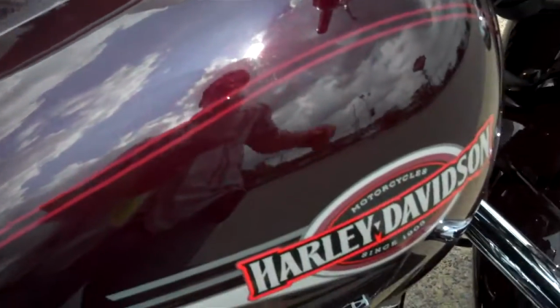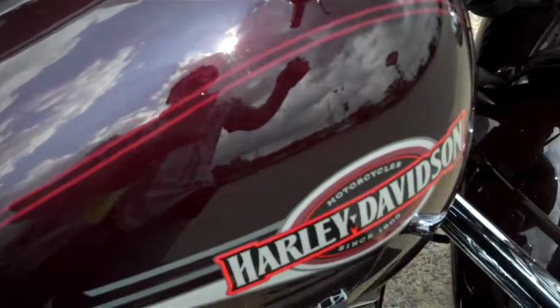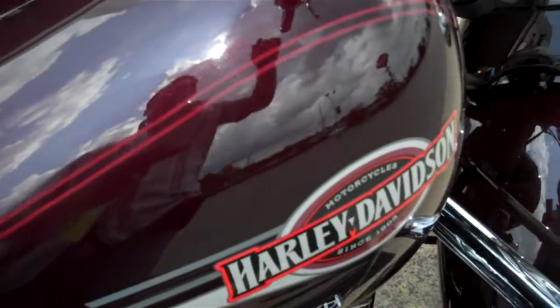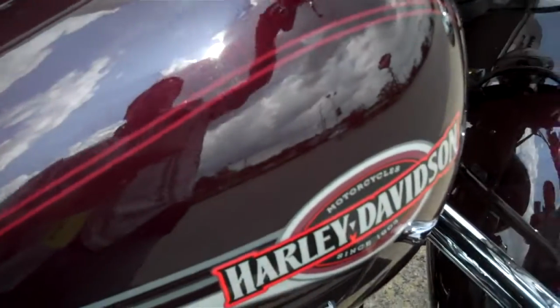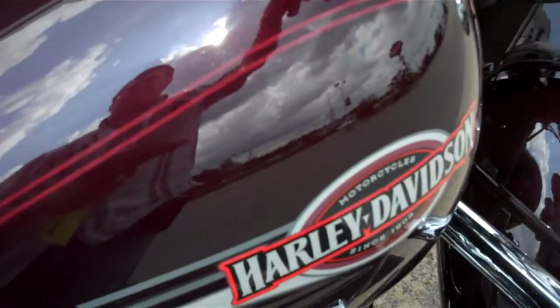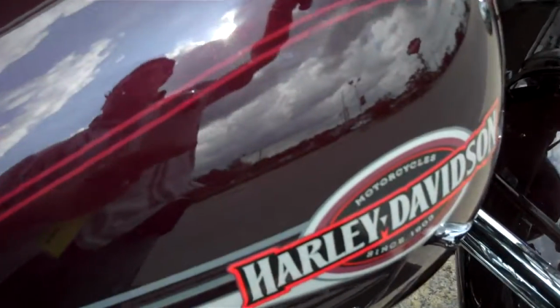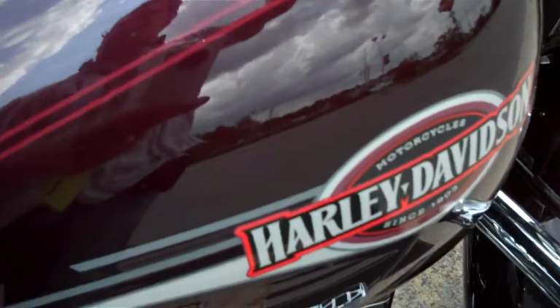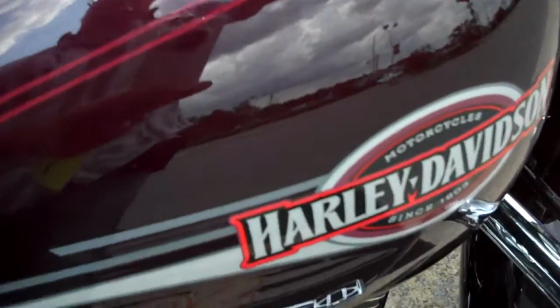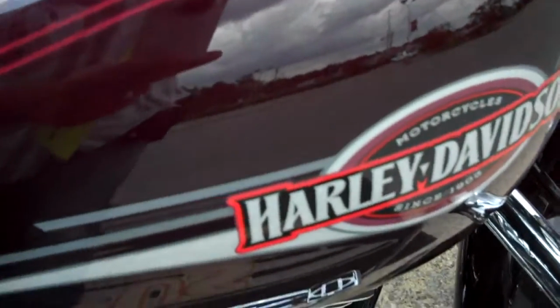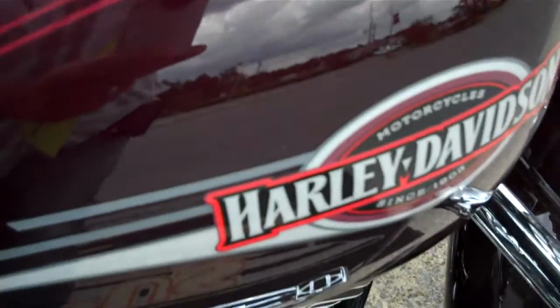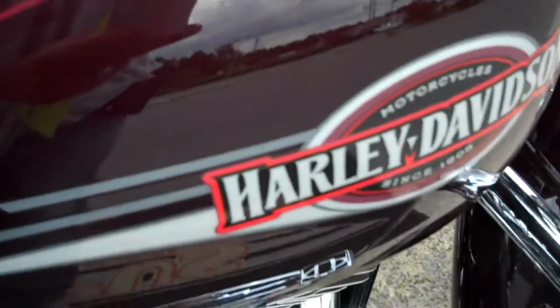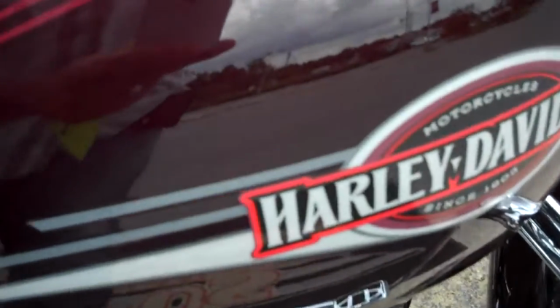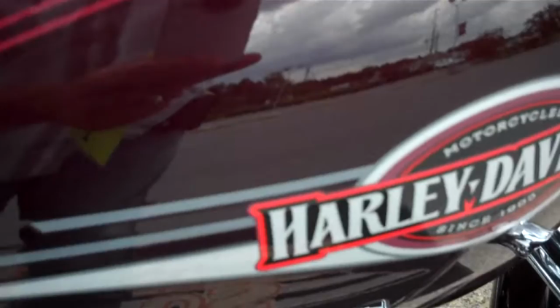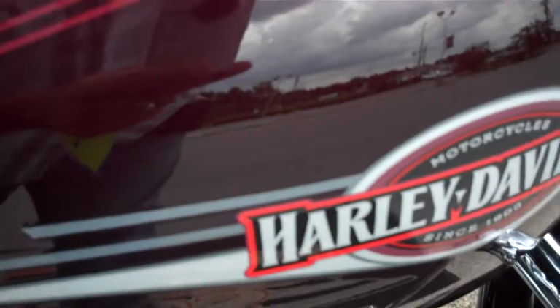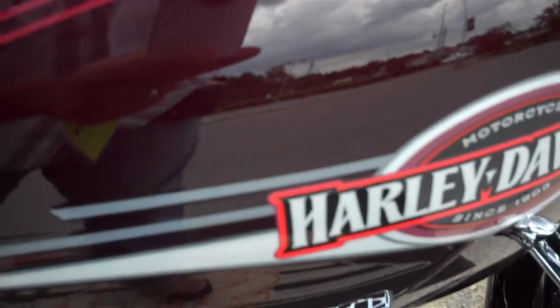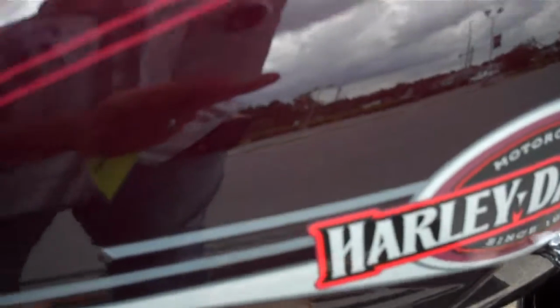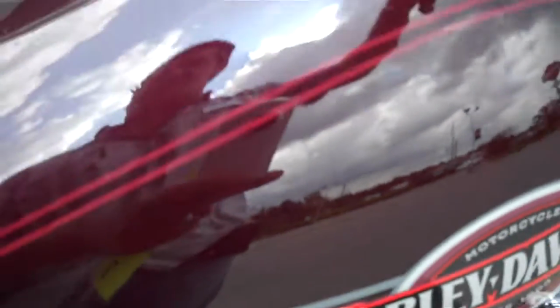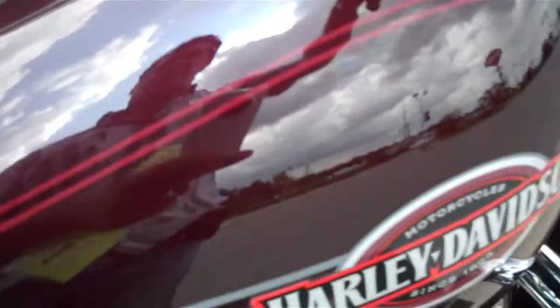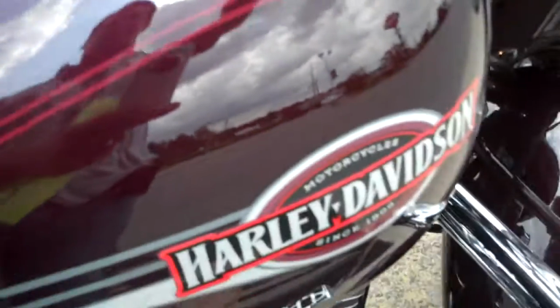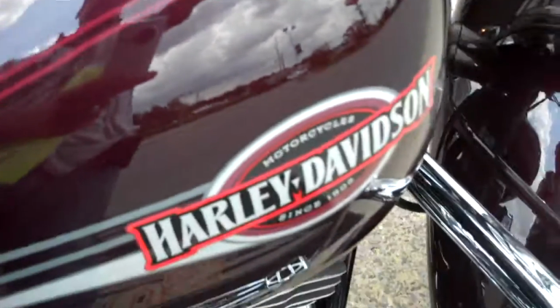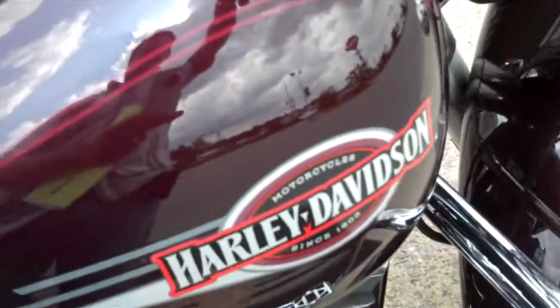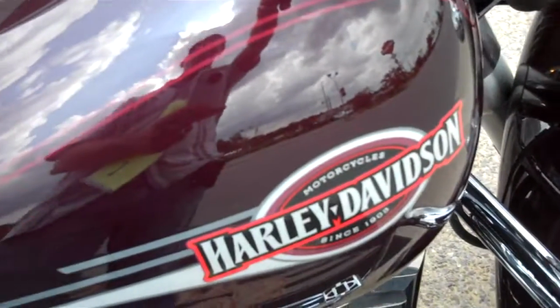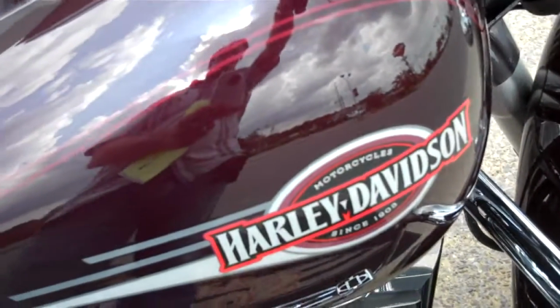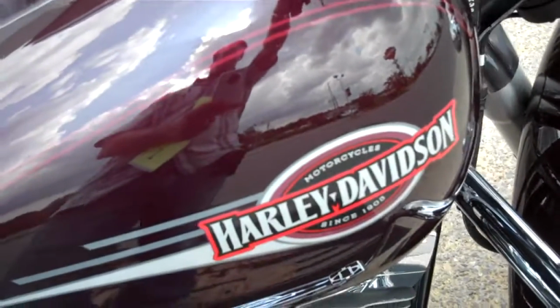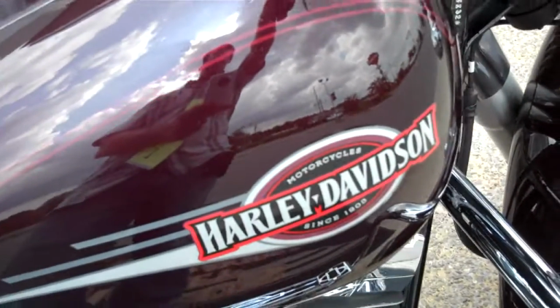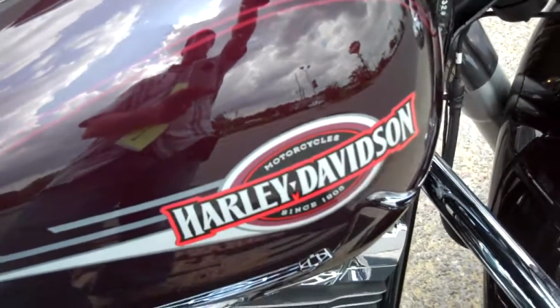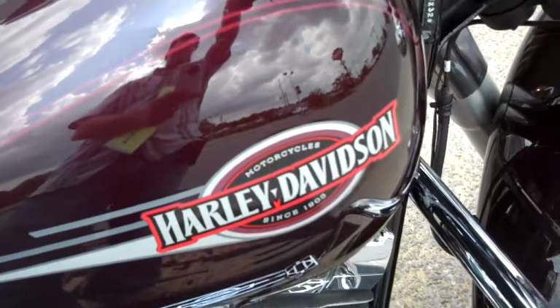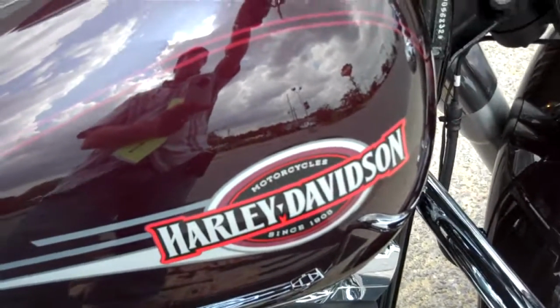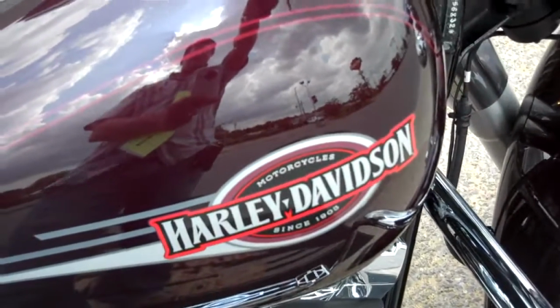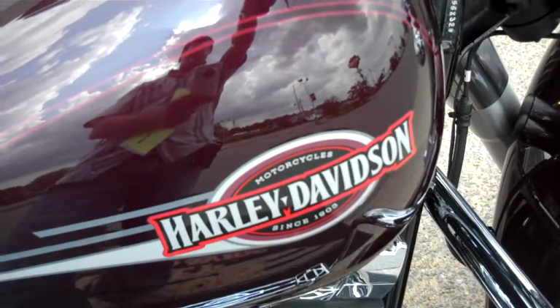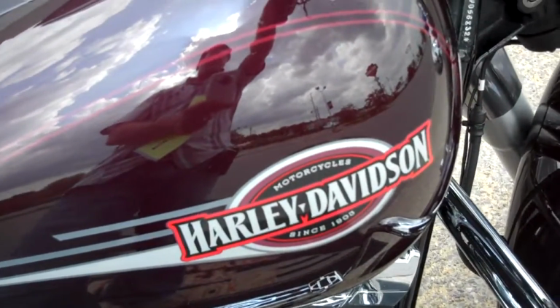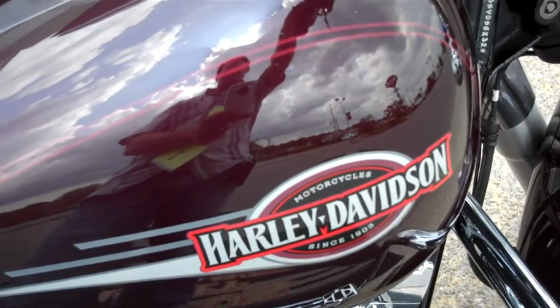This is Greg Kipke, internet motorcycle sales at Bumpus in Murfreesboro. Give me a call.